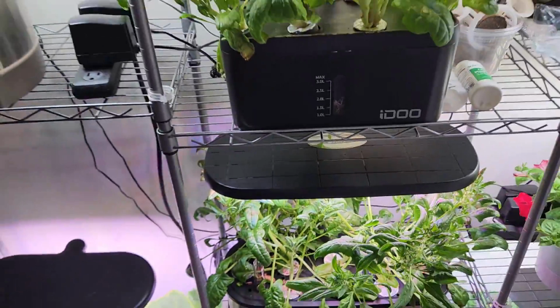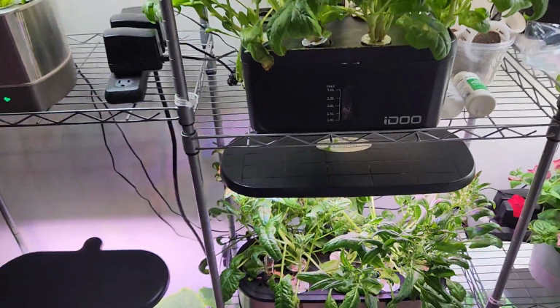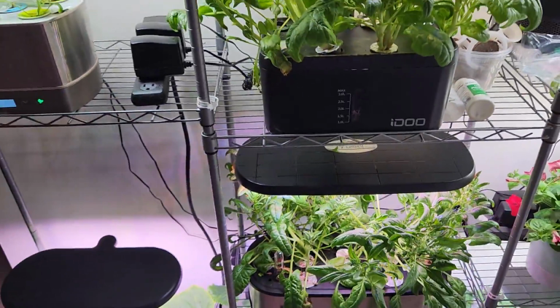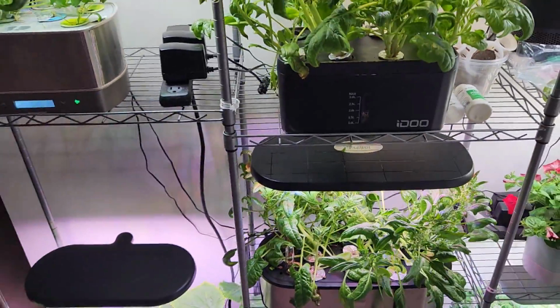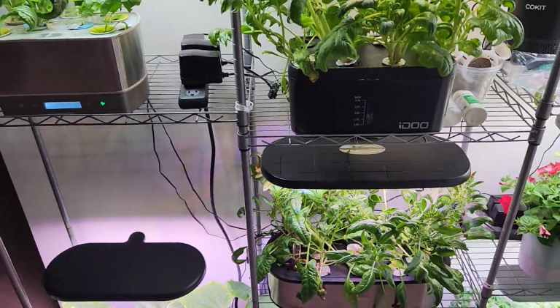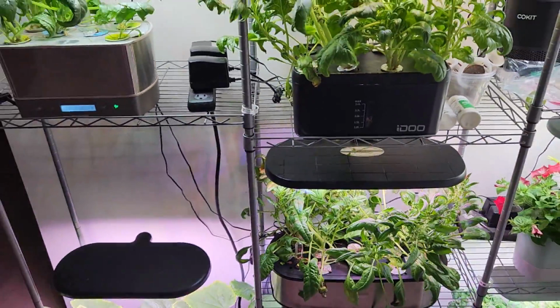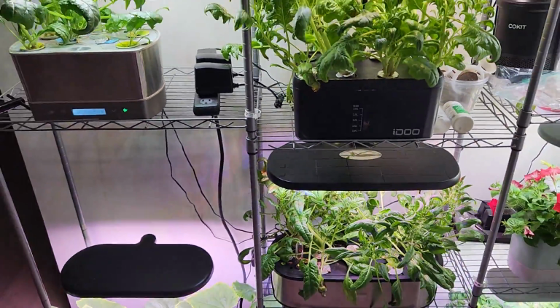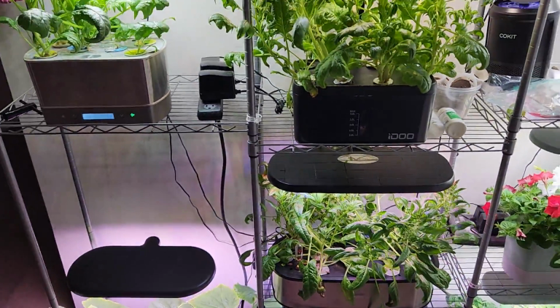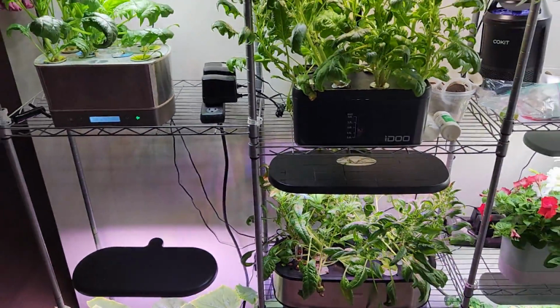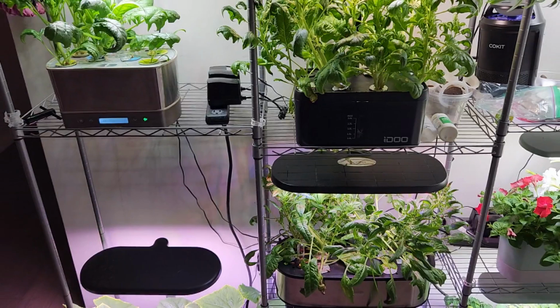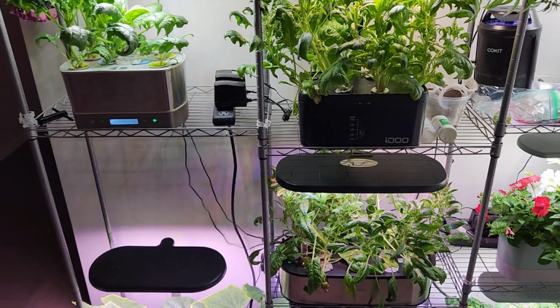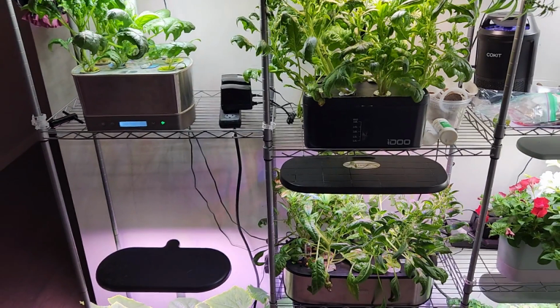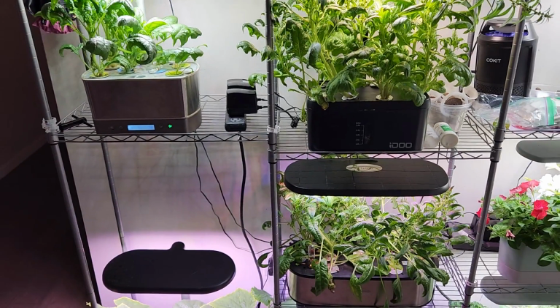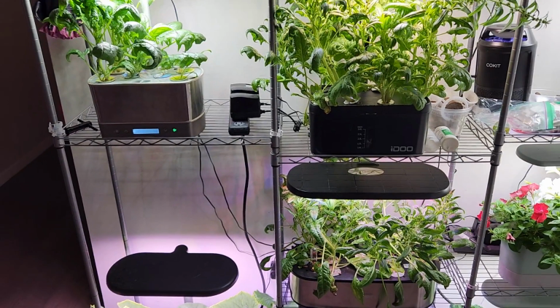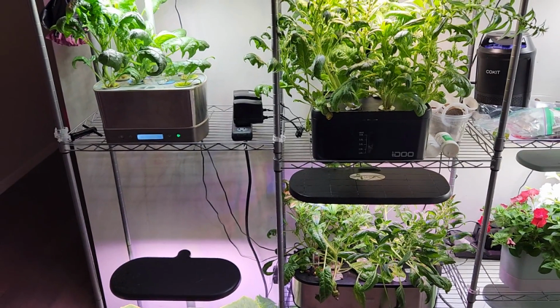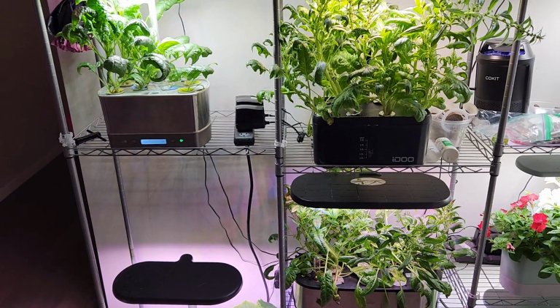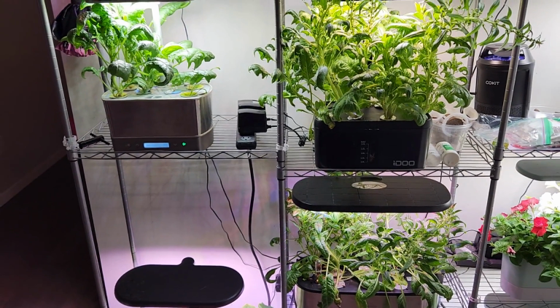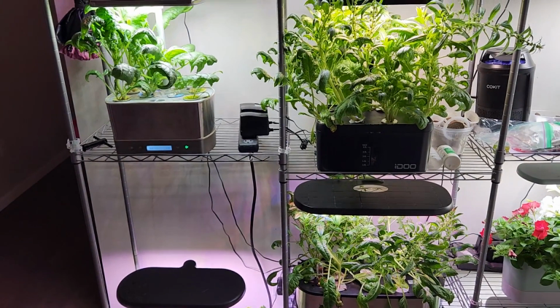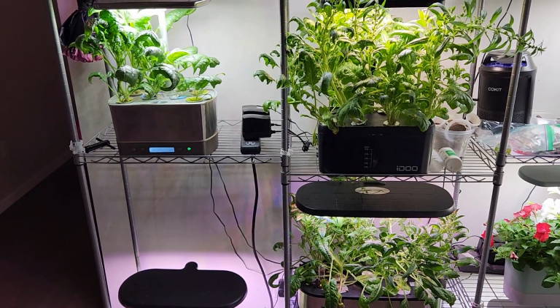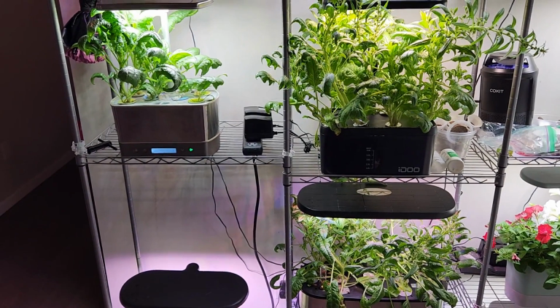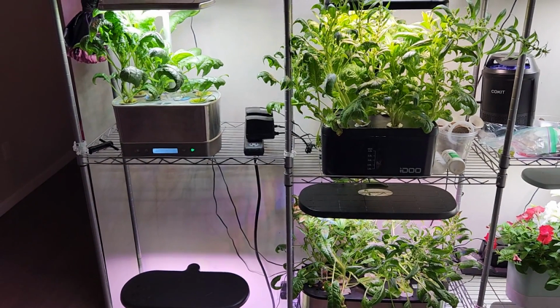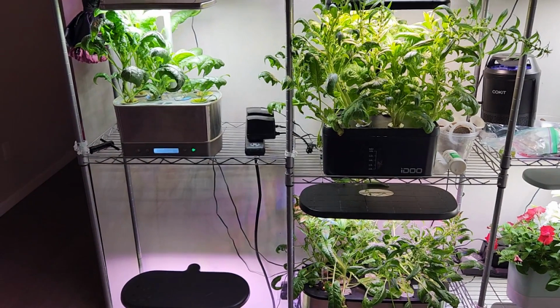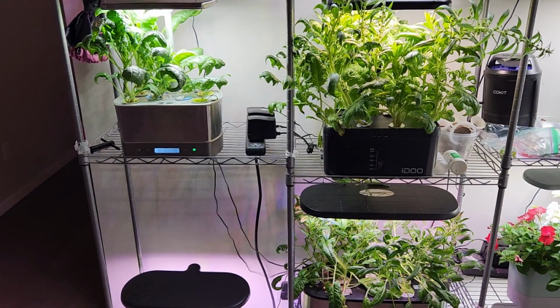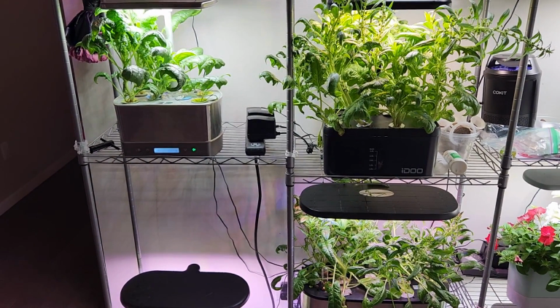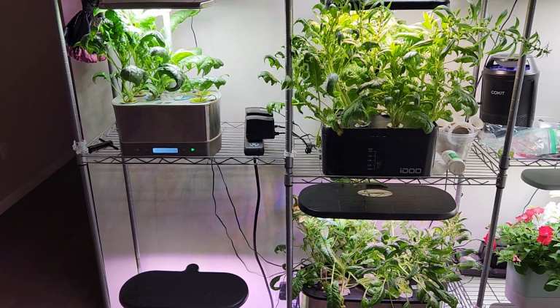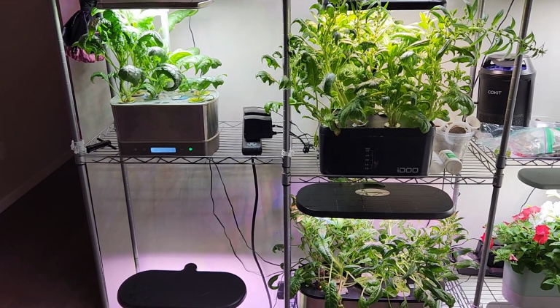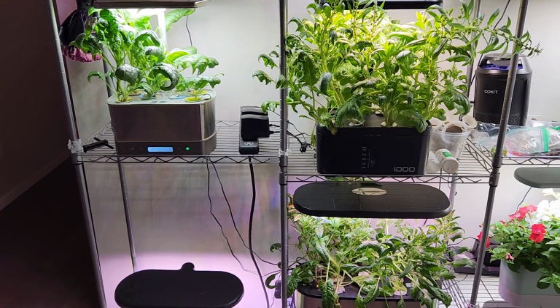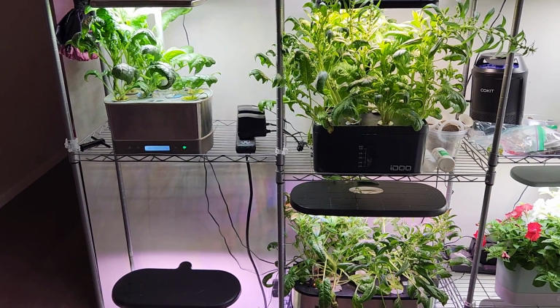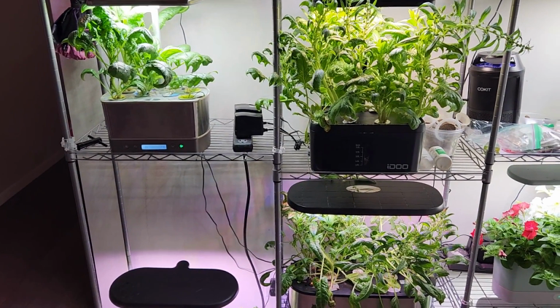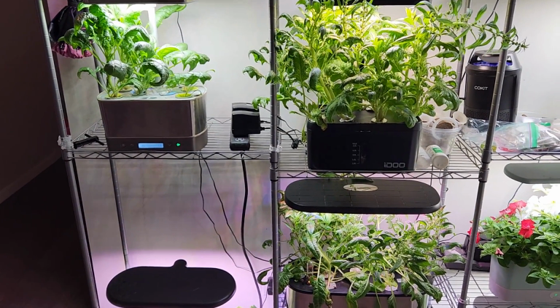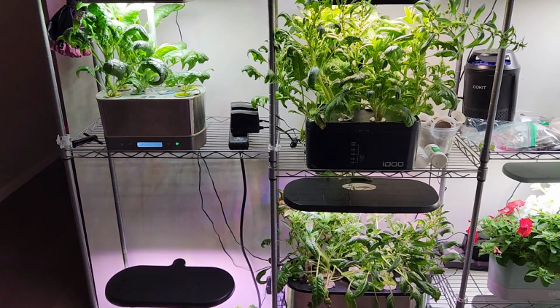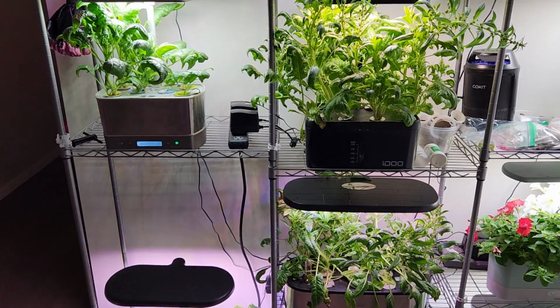I think this experiment is getting so close to the end. Let's see how long I can manage them.